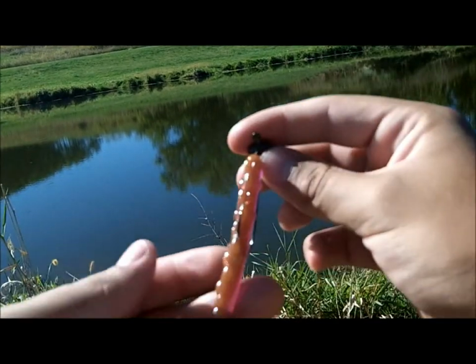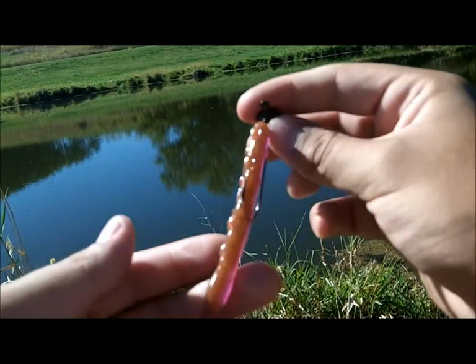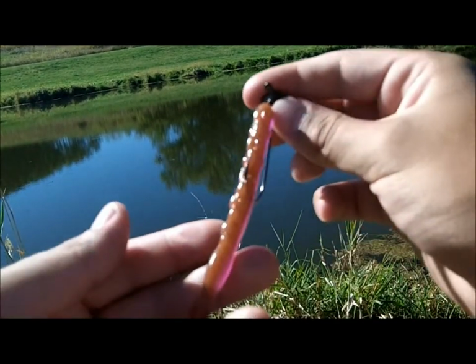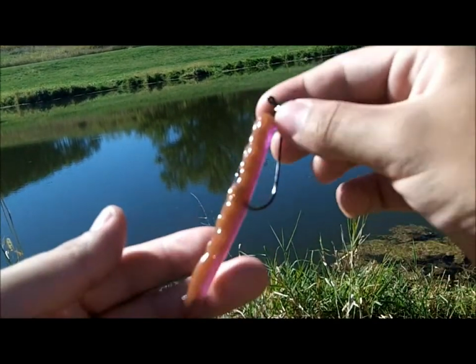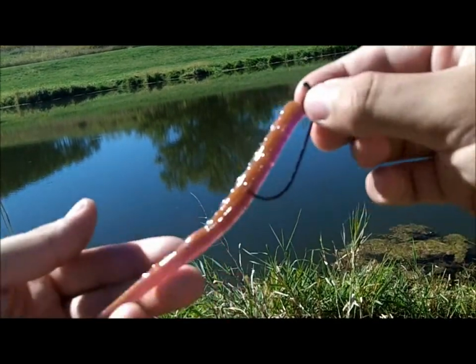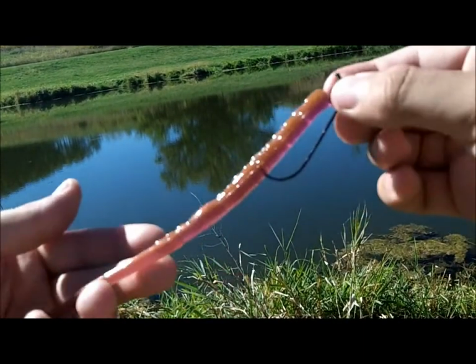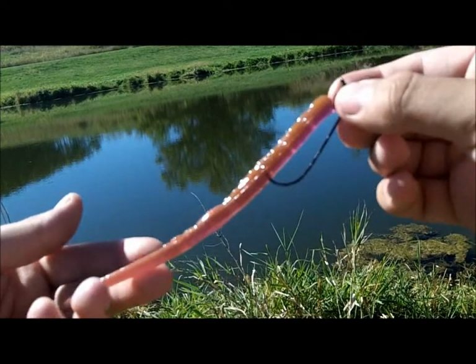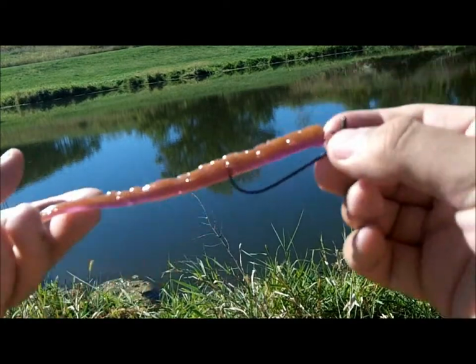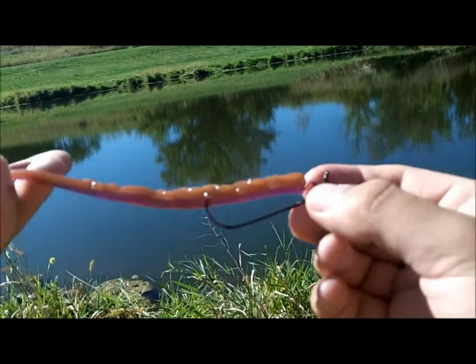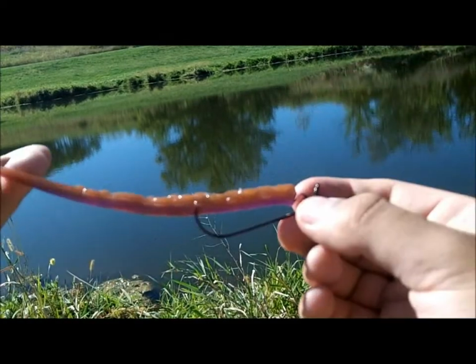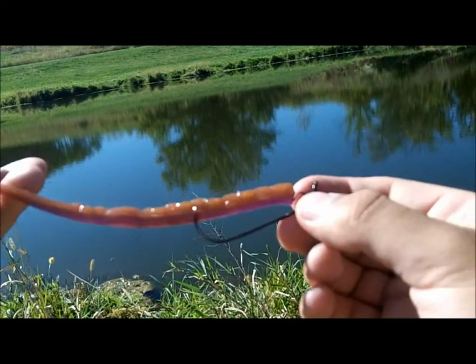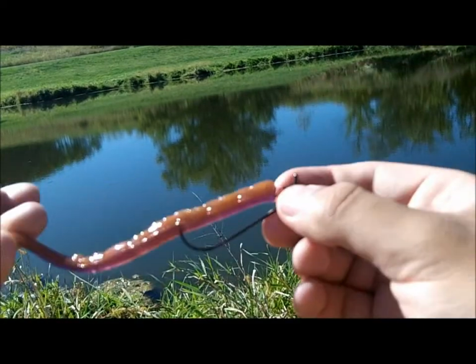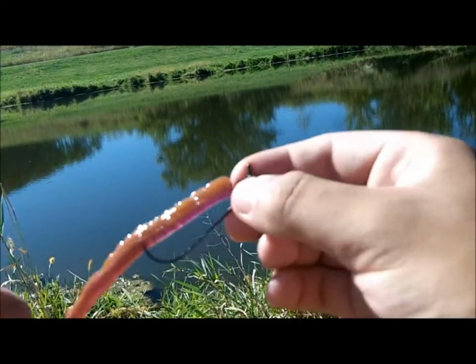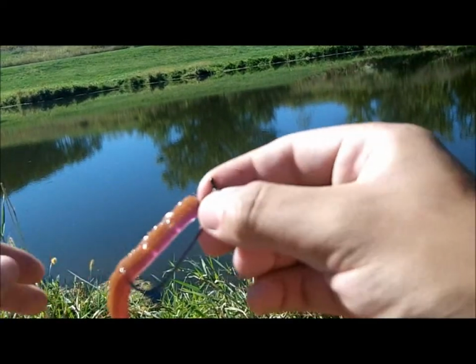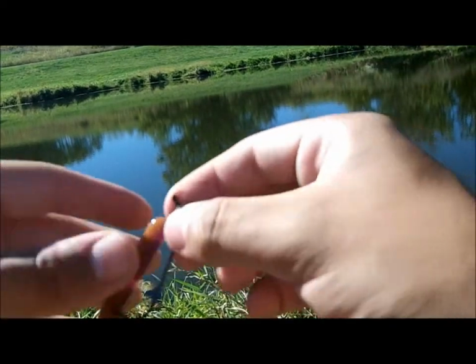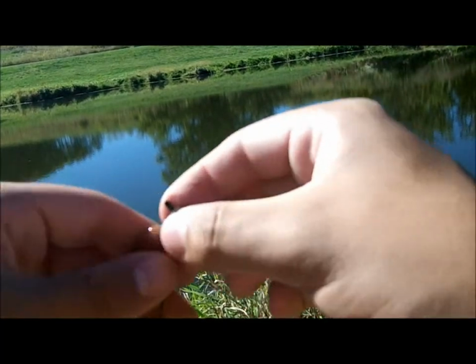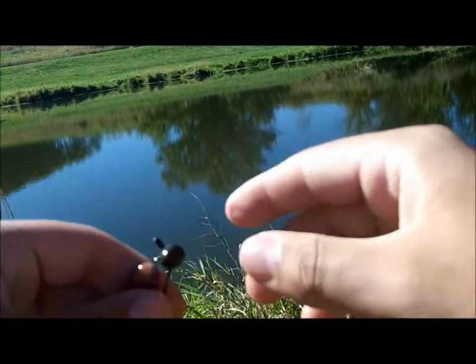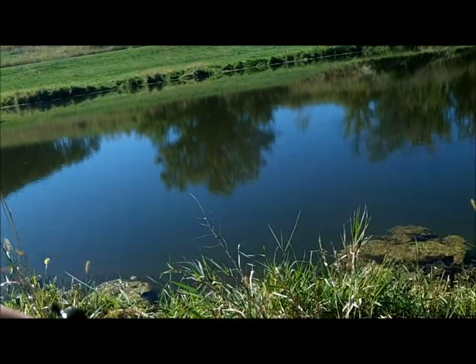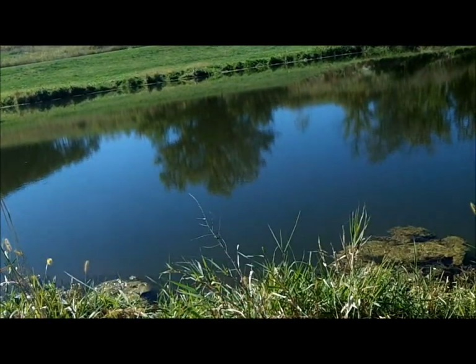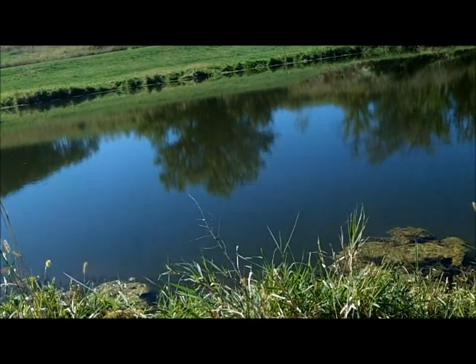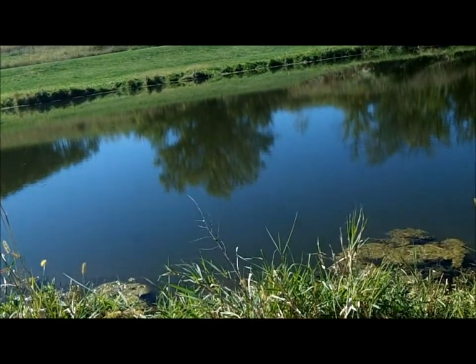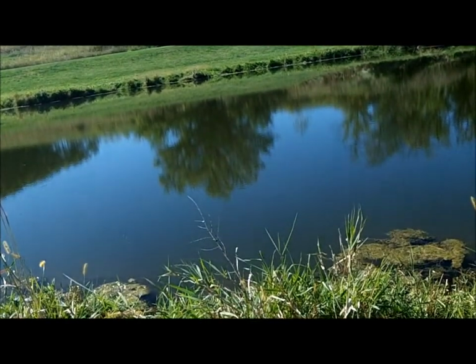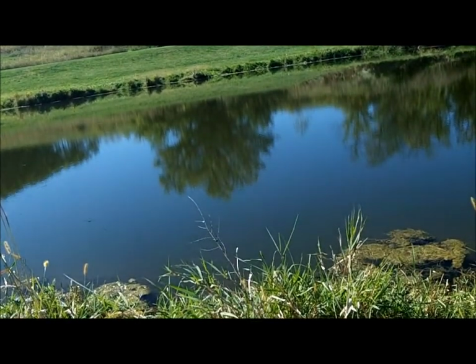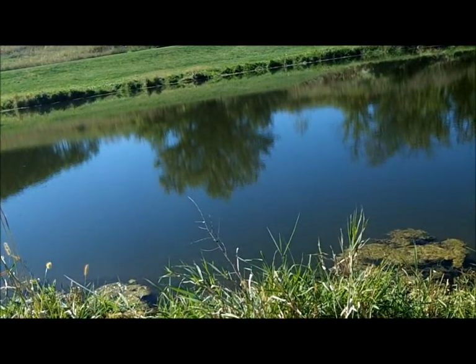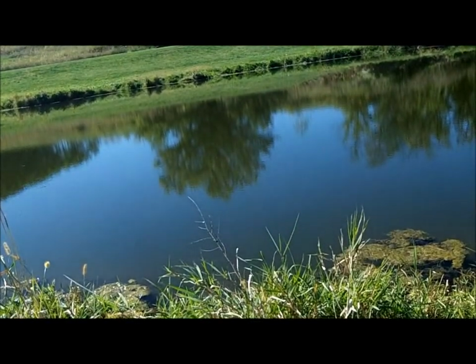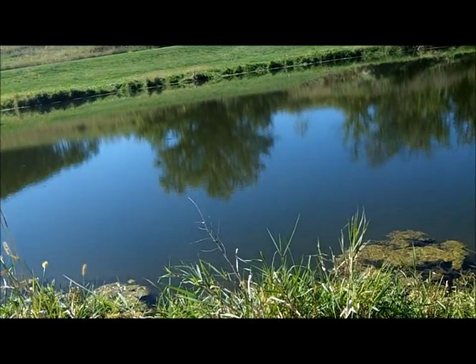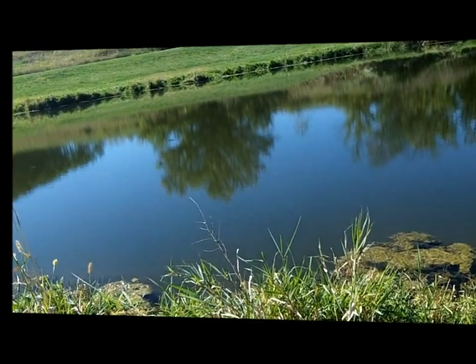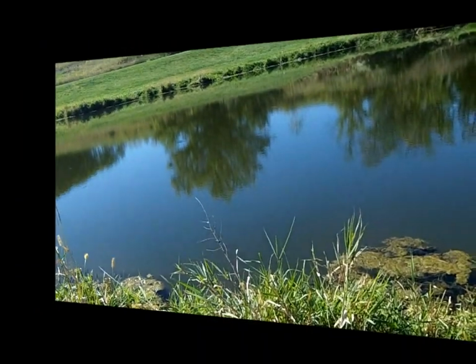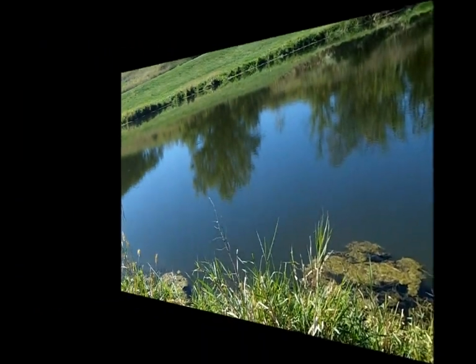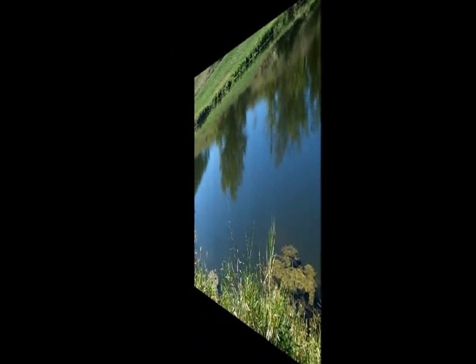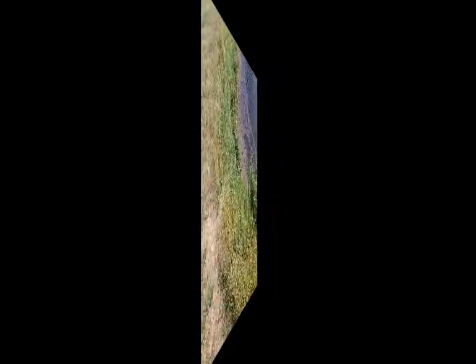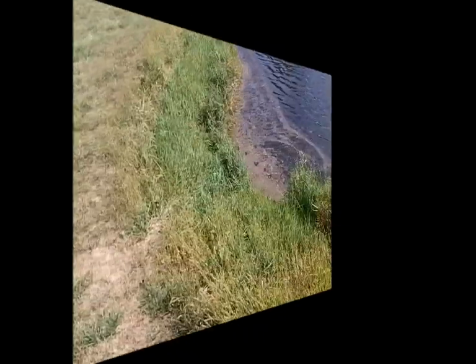There you go, ready to go fishing. So here's two clips and I'll get back to you guys with the rules.